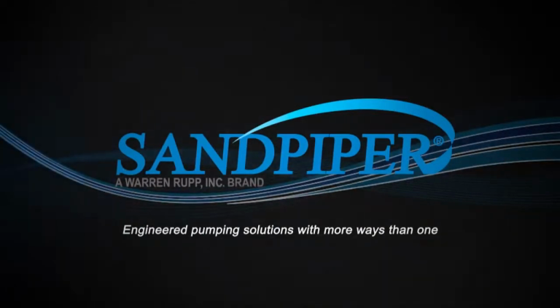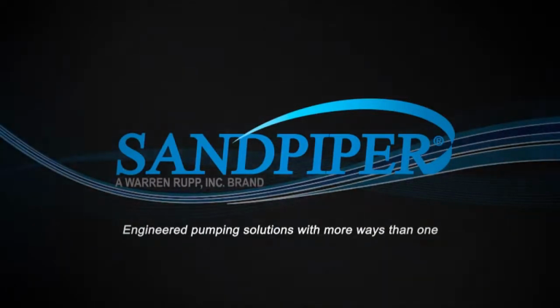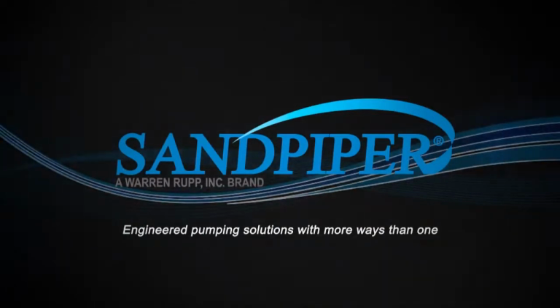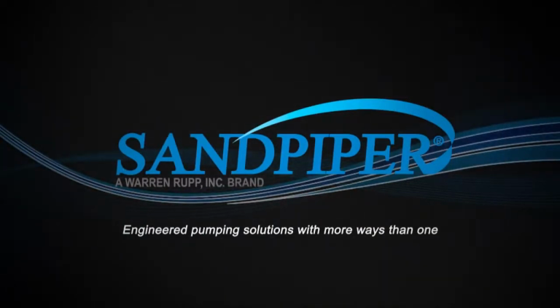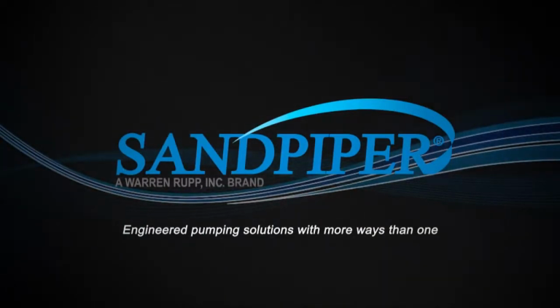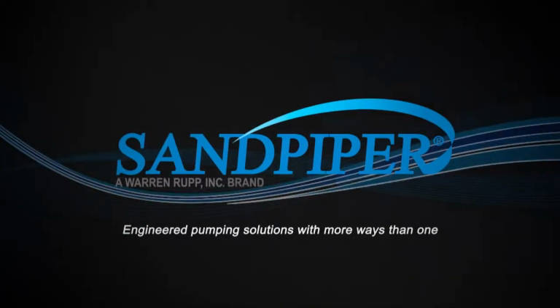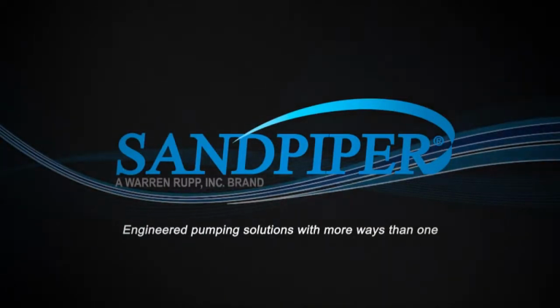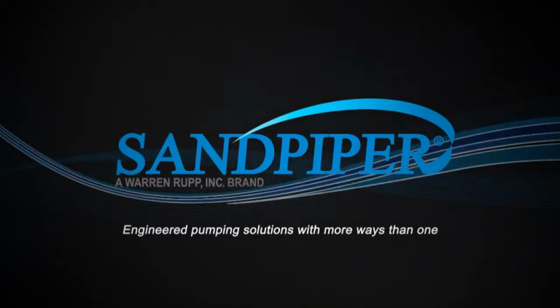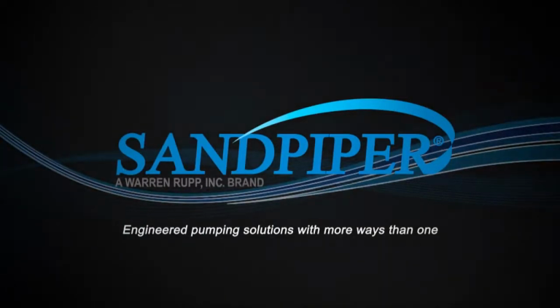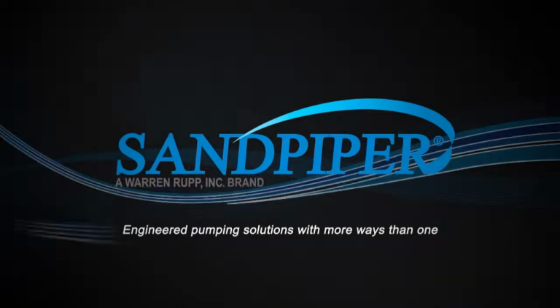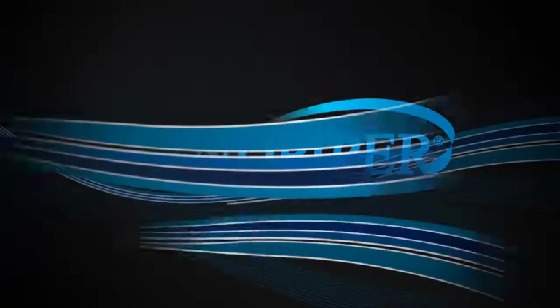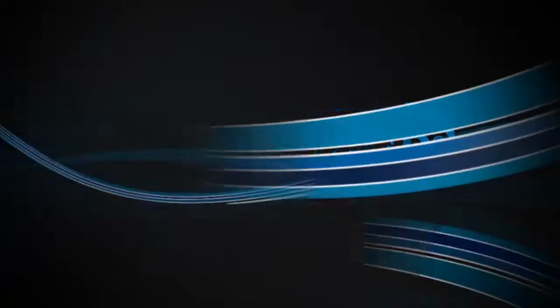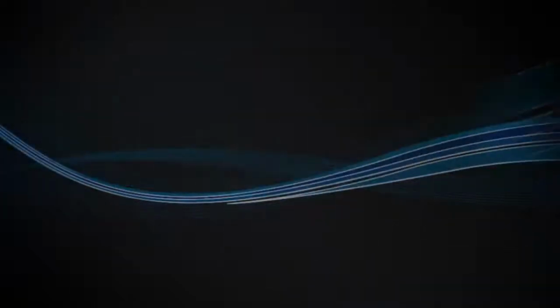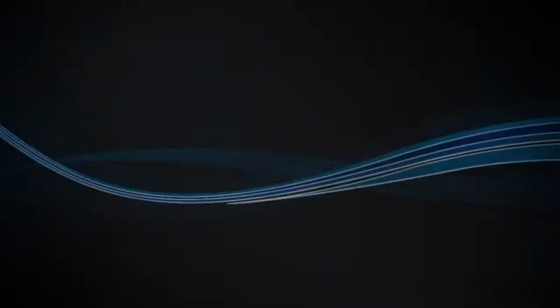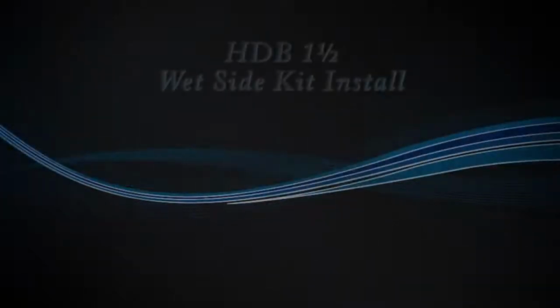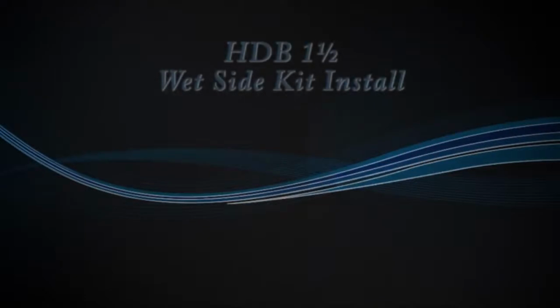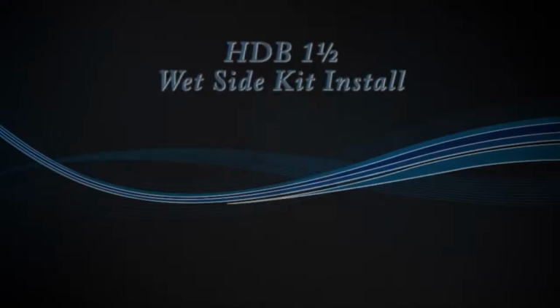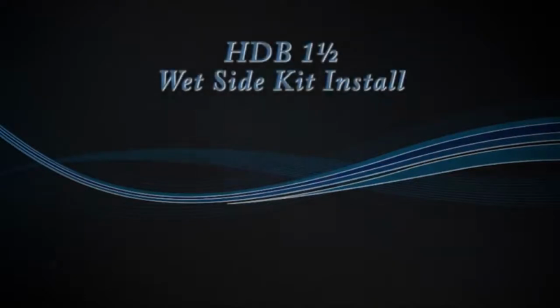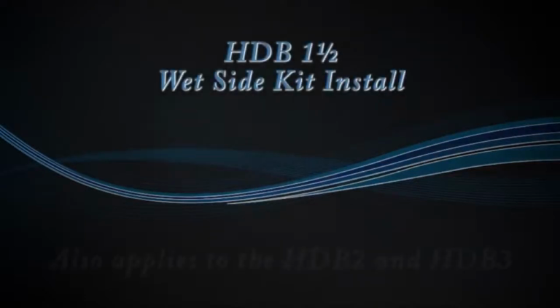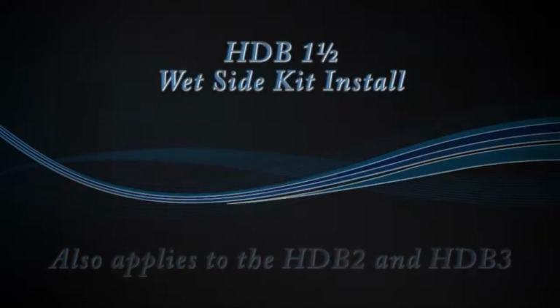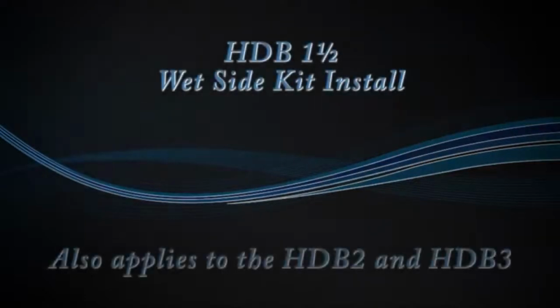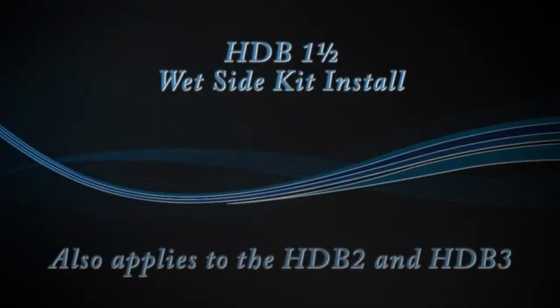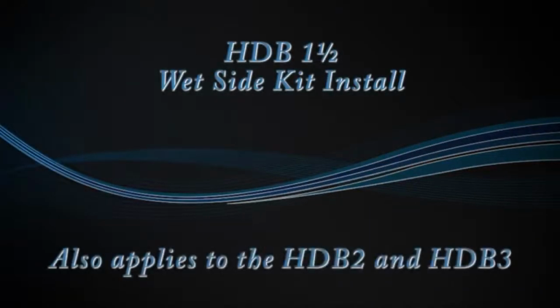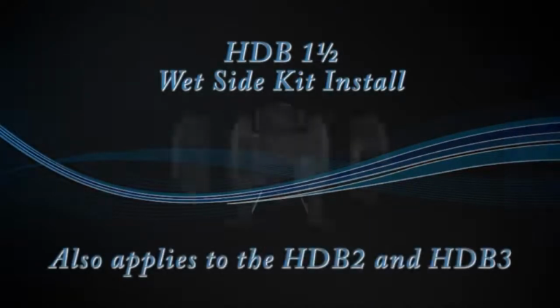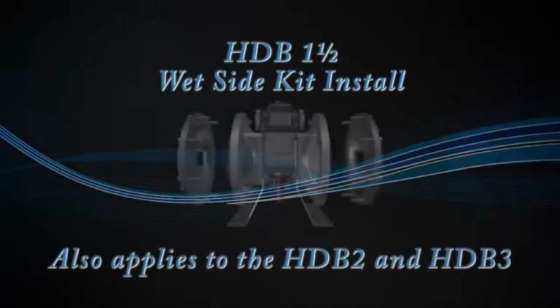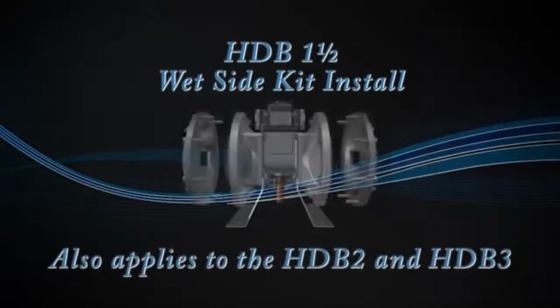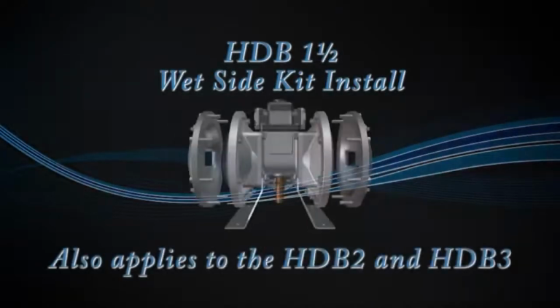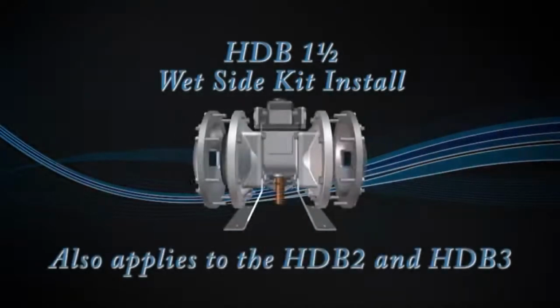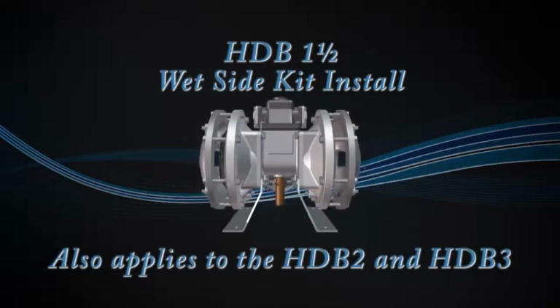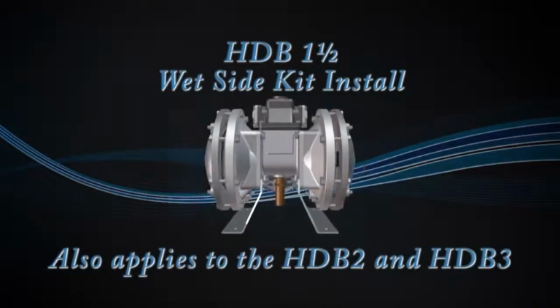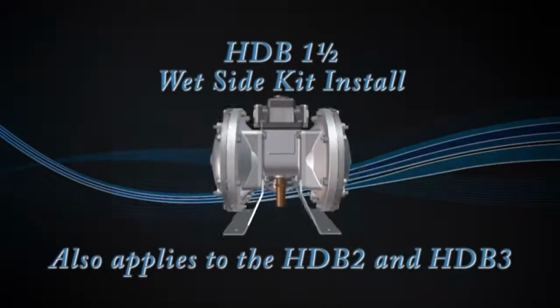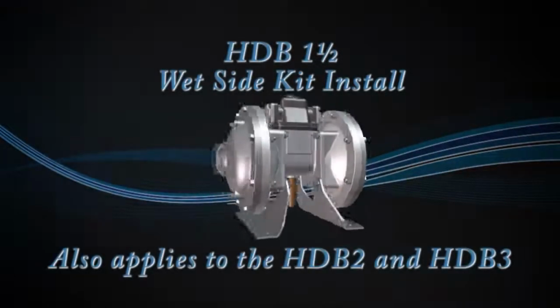Hi, Joe O'Connell, Sandpiper Pump. Today we're going to show you how to install a wet end kit into an HDB inch and a half.